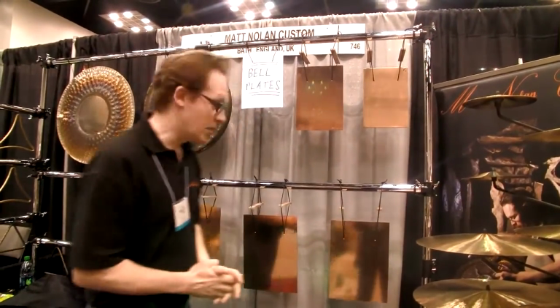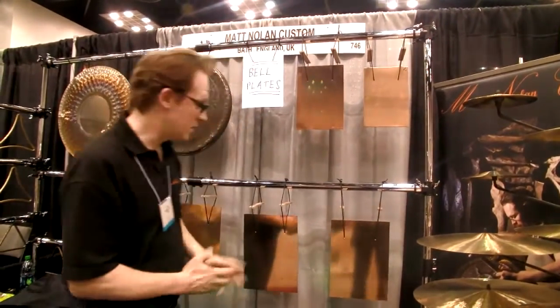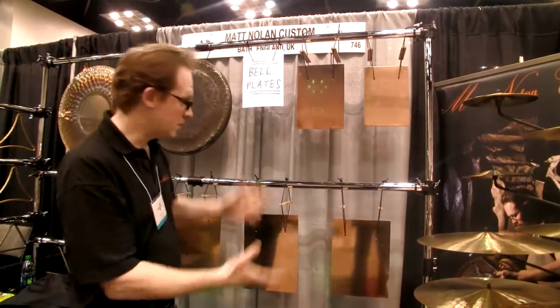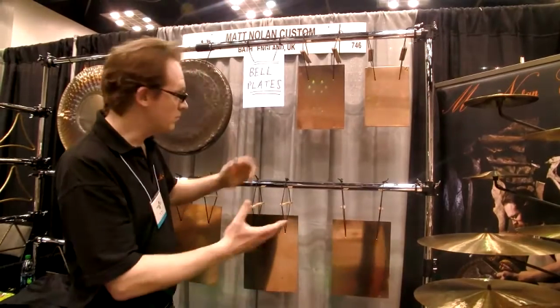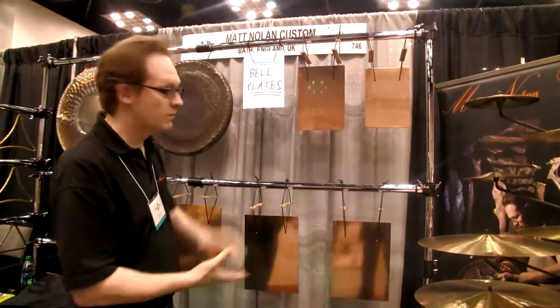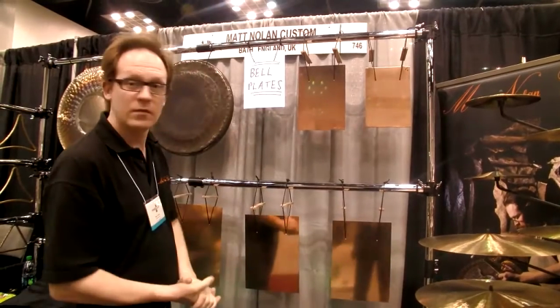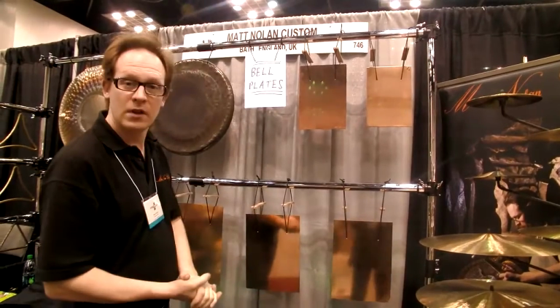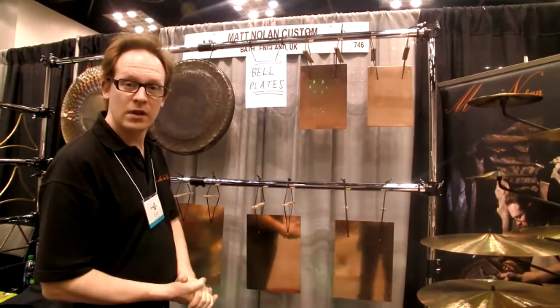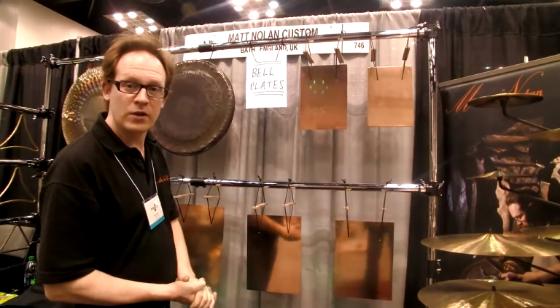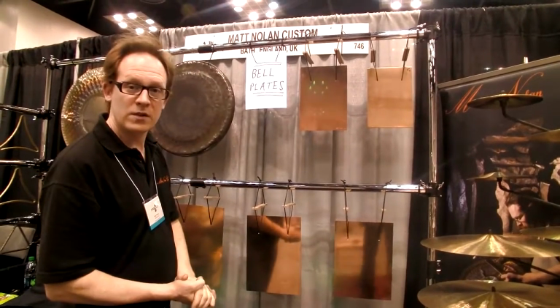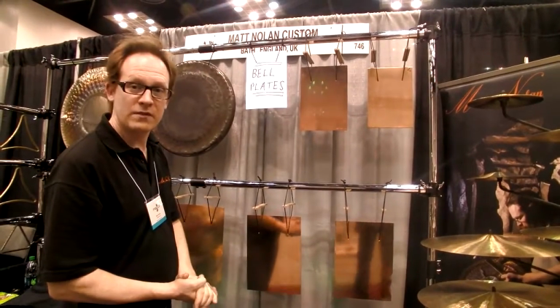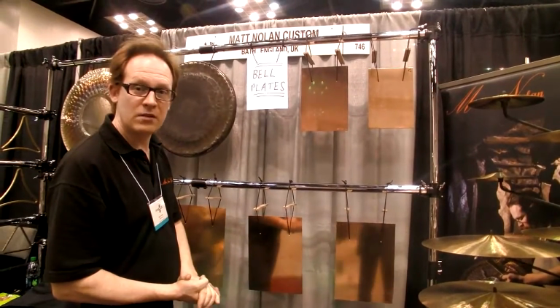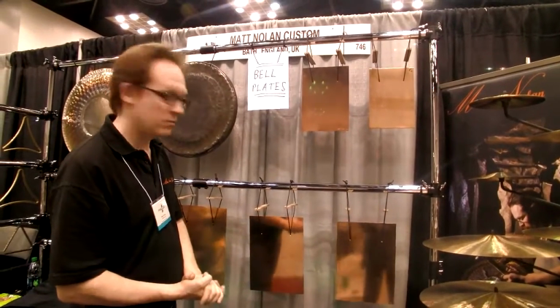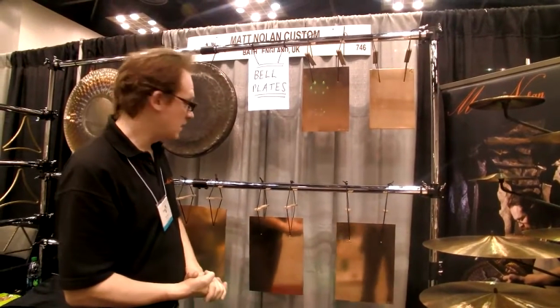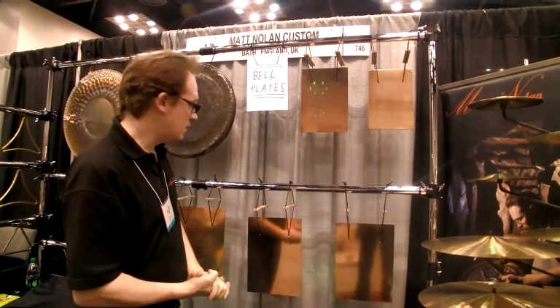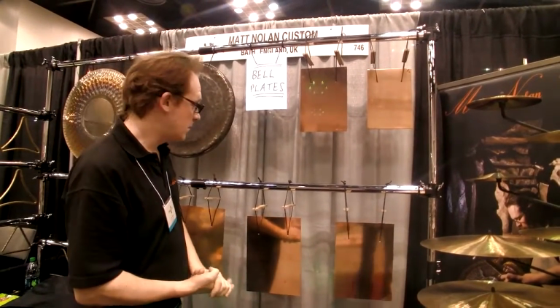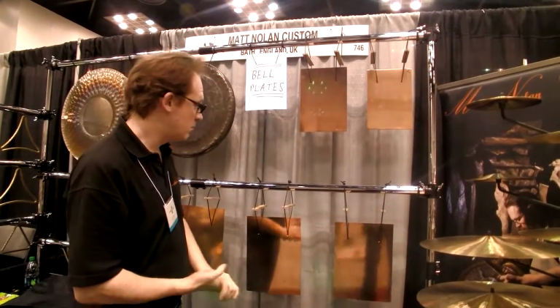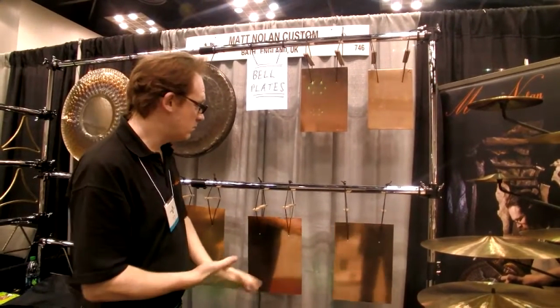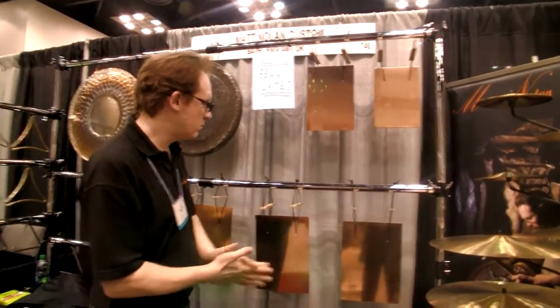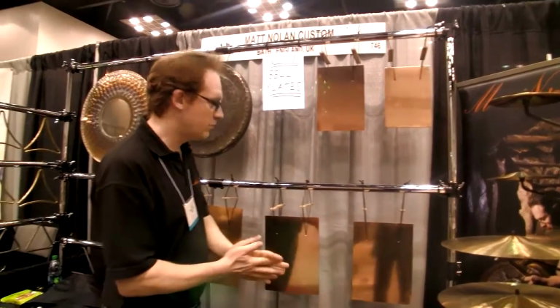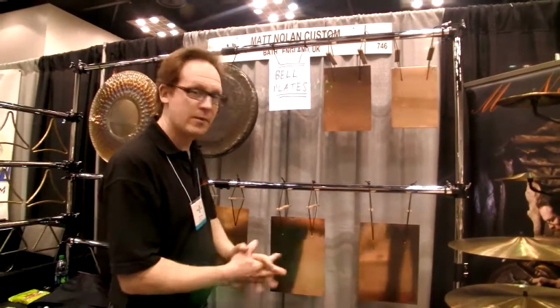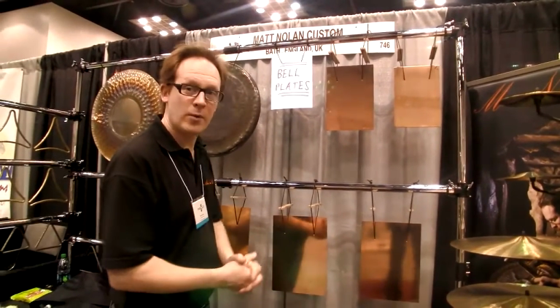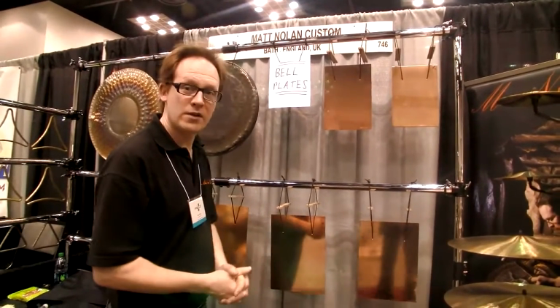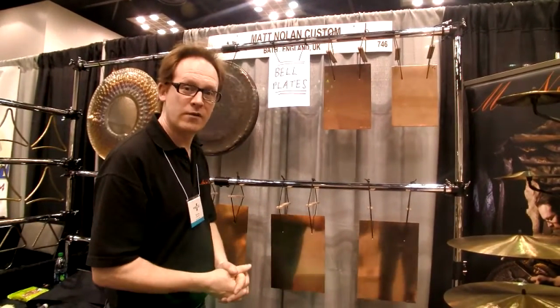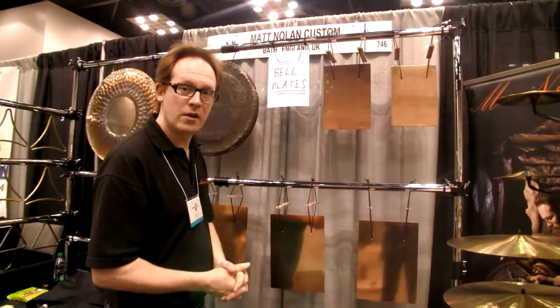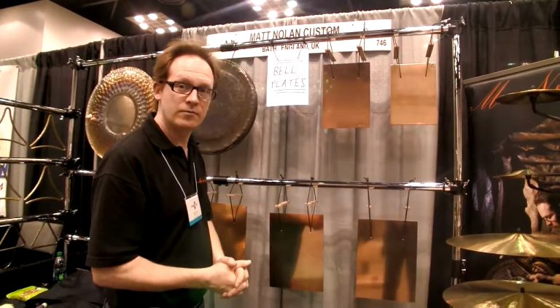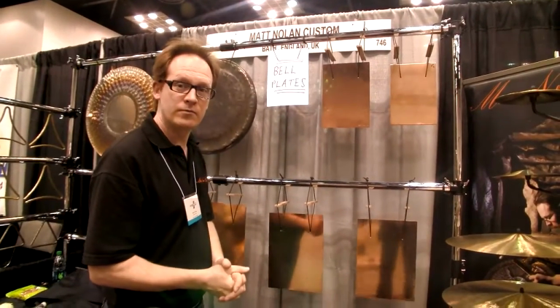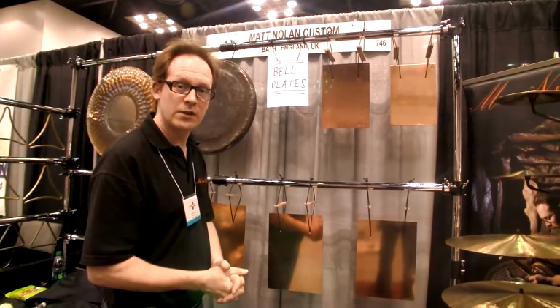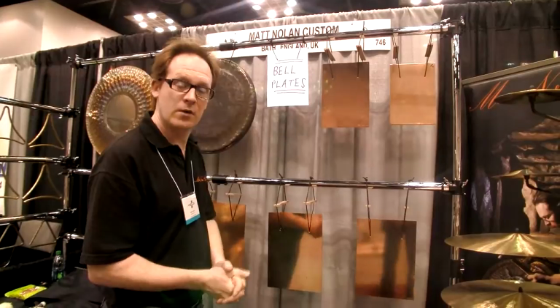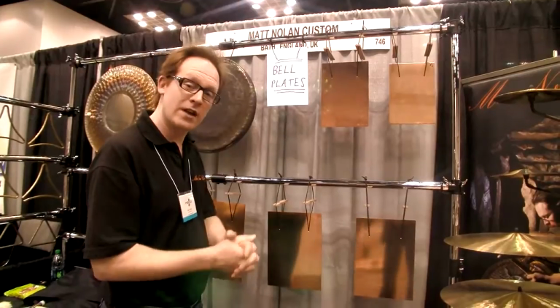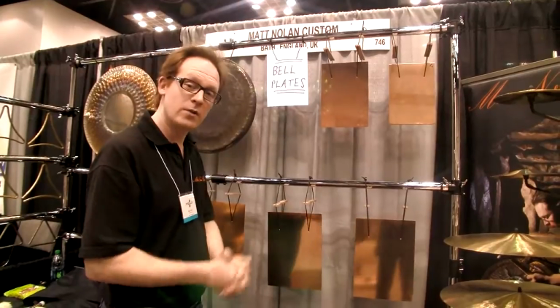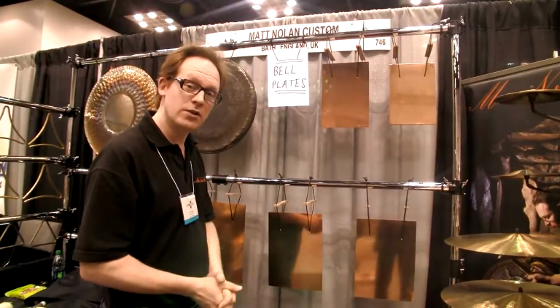And I'd just probably go a fifth or so above there before I have to go to a thinner plate. These are the first ones I've done. They seem to be pretty popular so far. Thanks for watching.